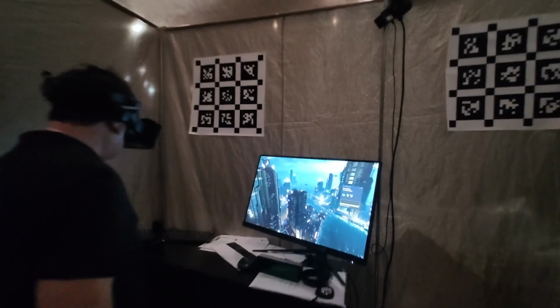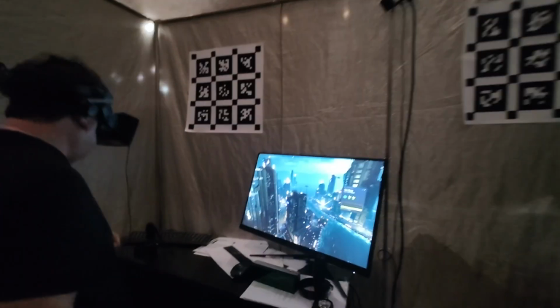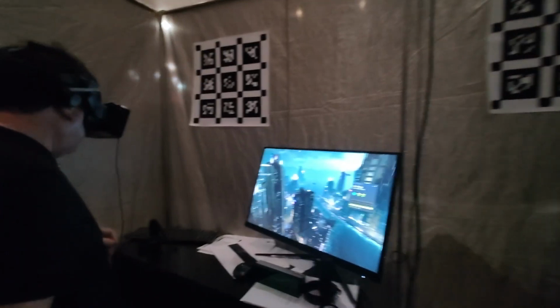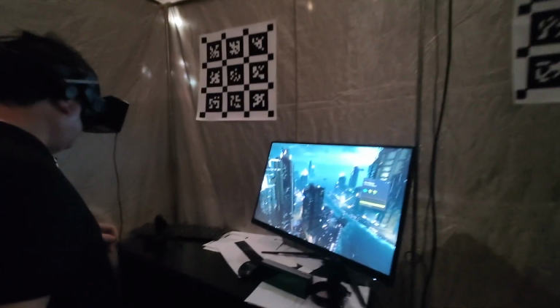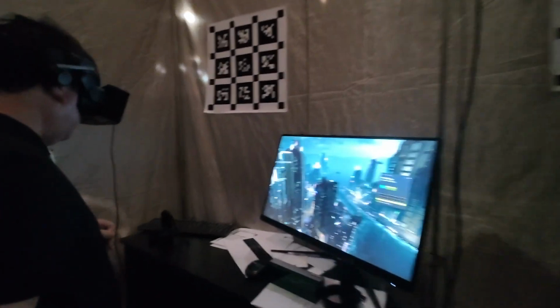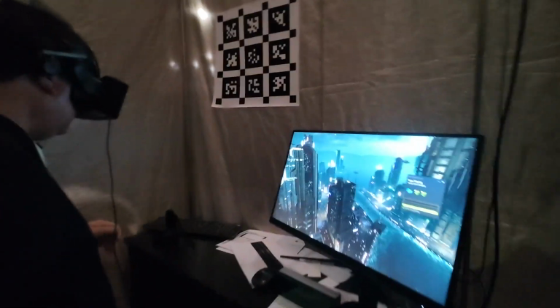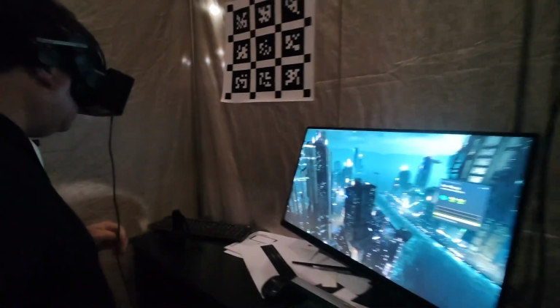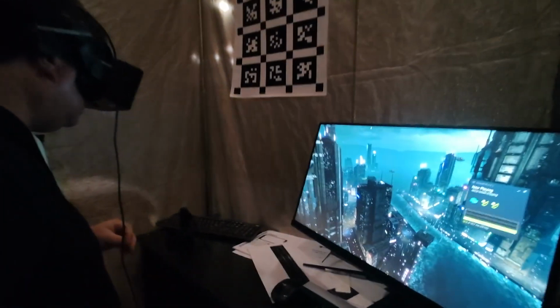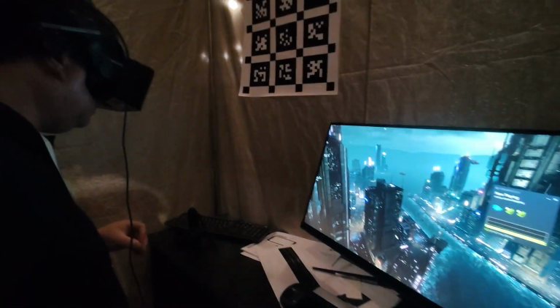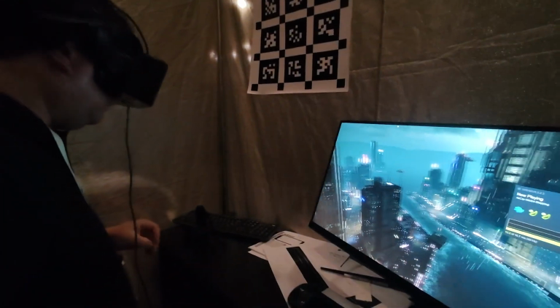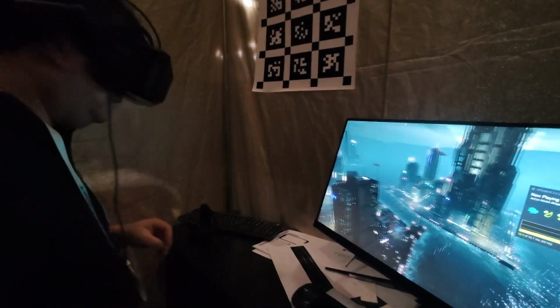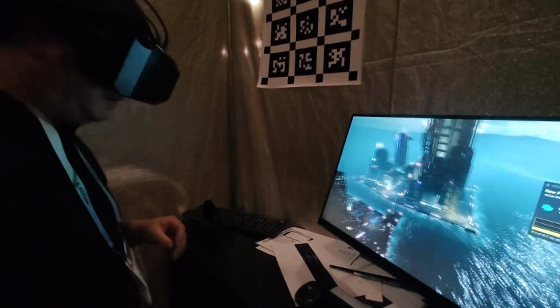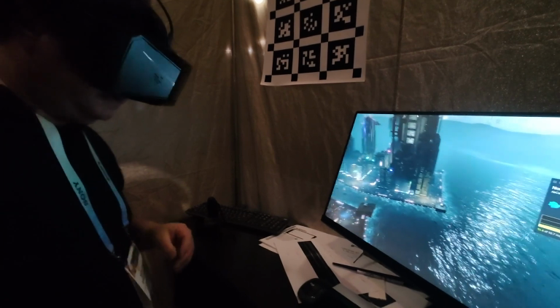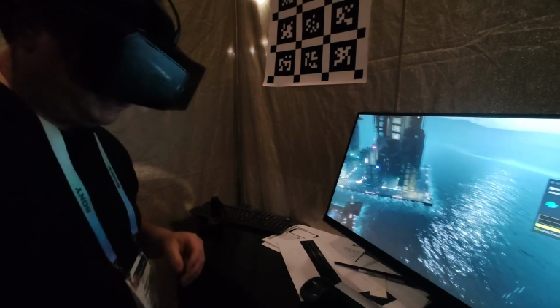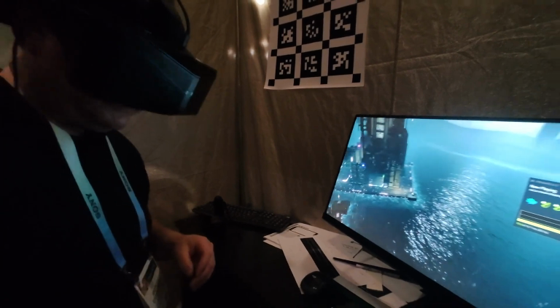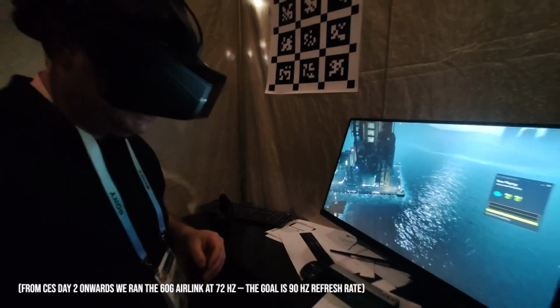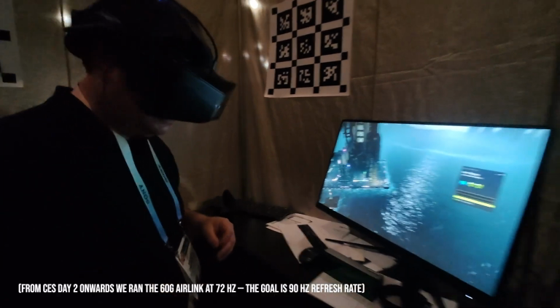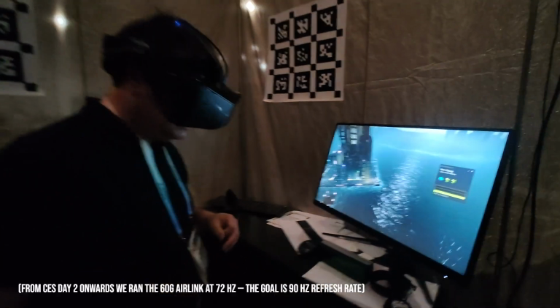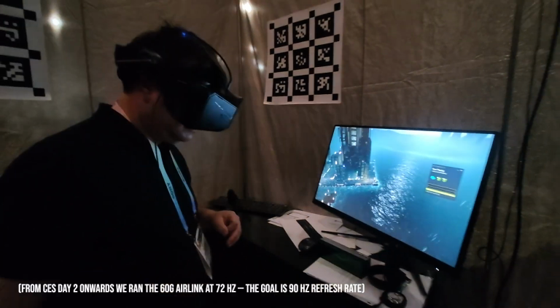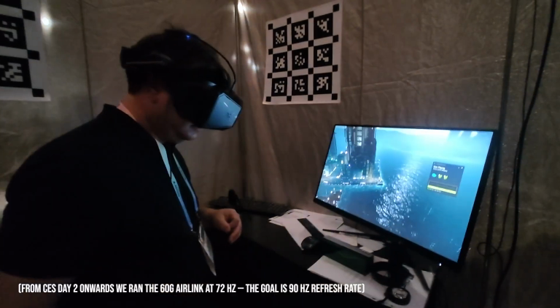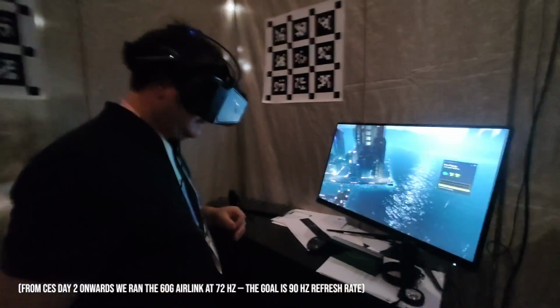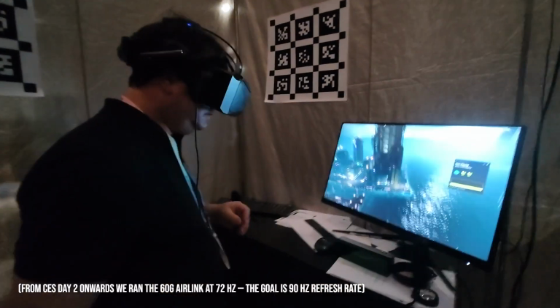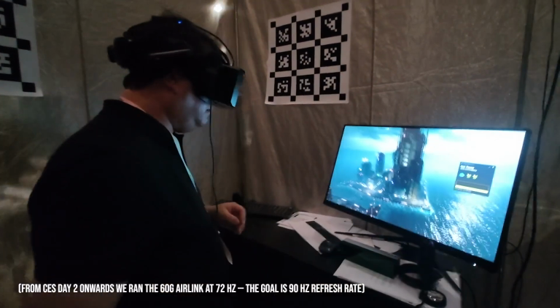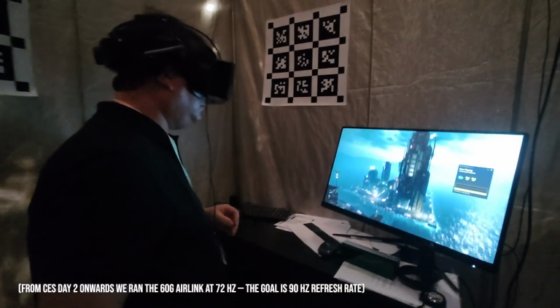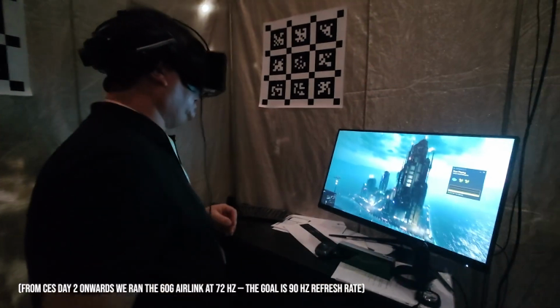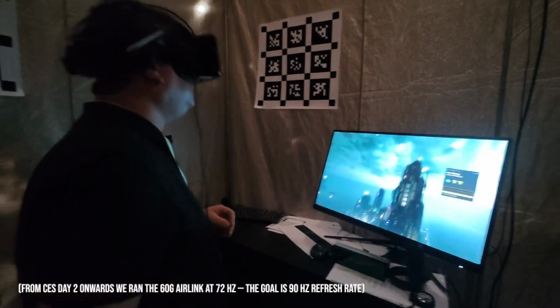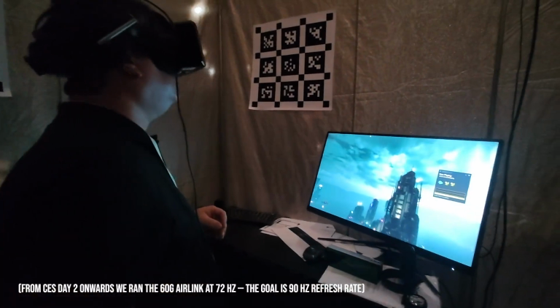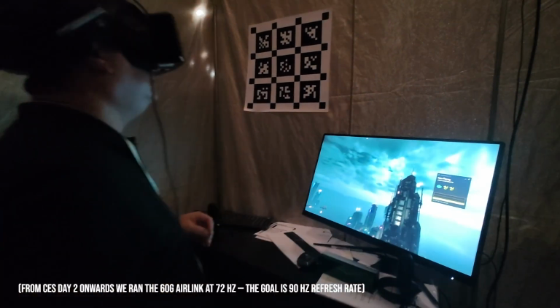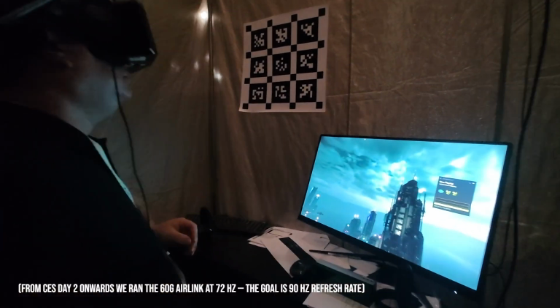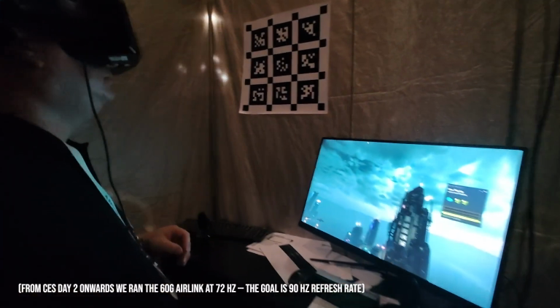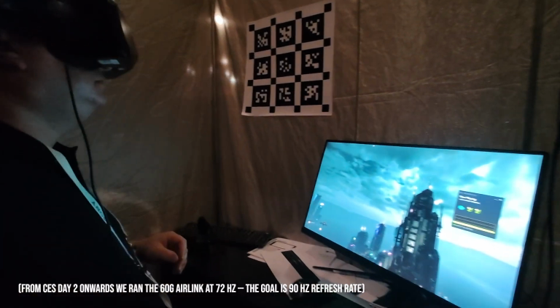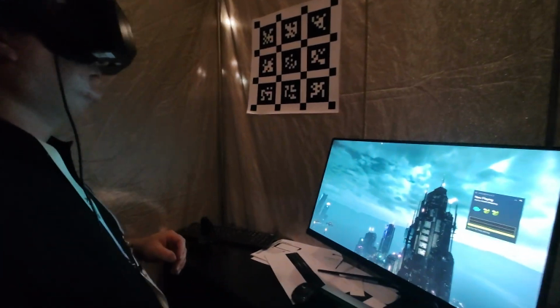What's the frame rate? Is it like 60? 72. 72? But the goal is 90.